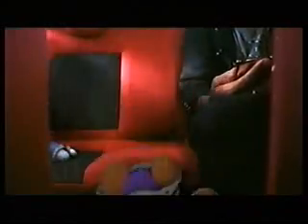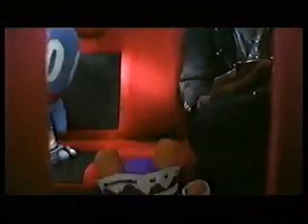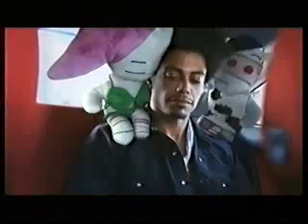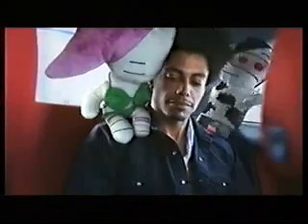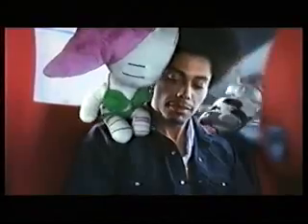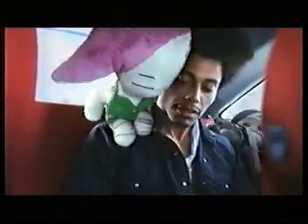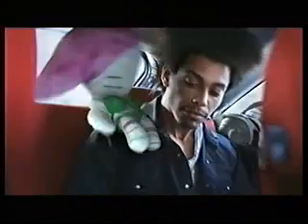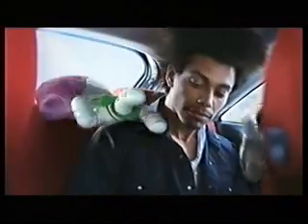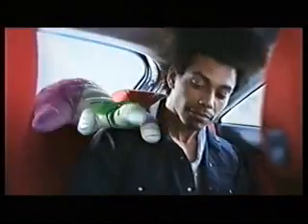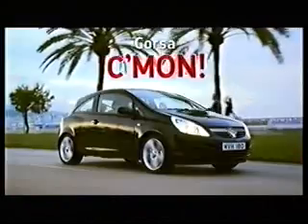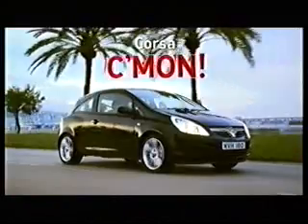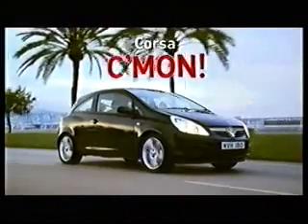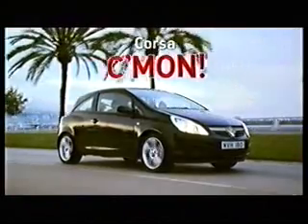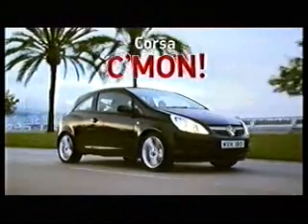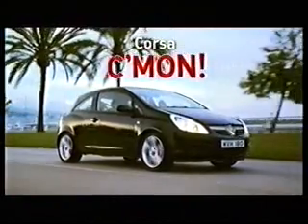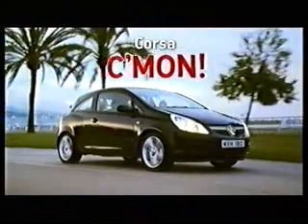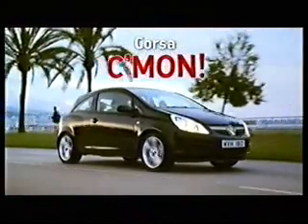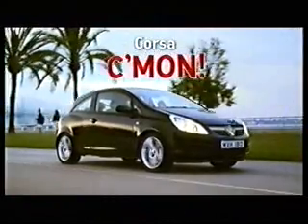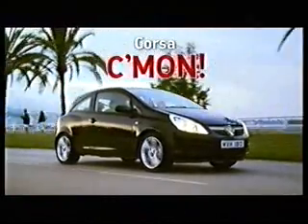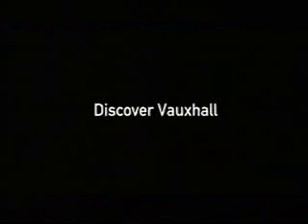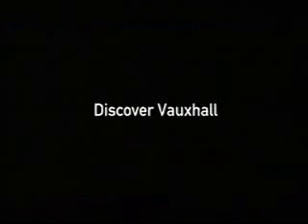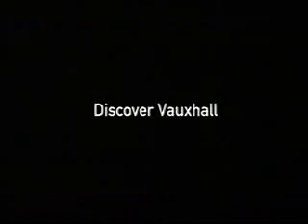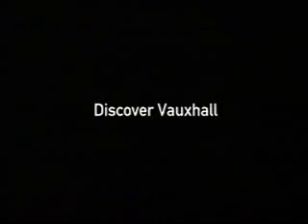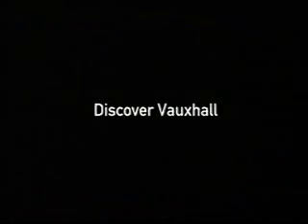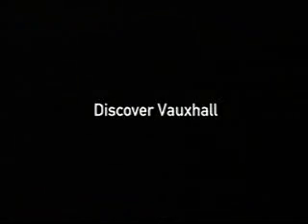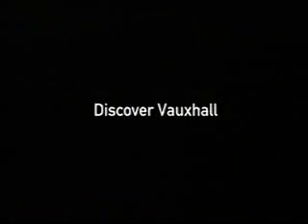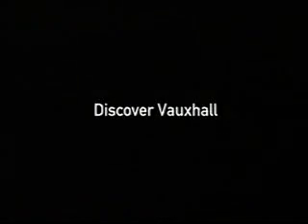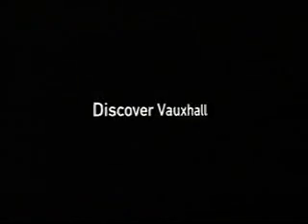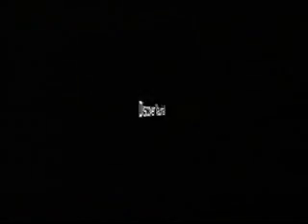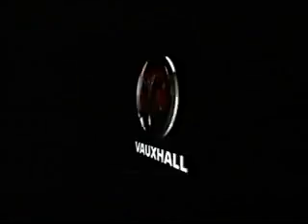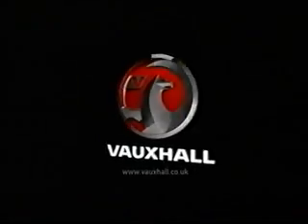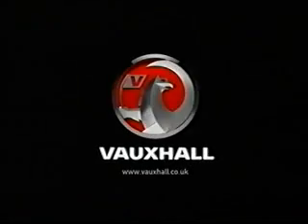Corsa with MP3 Connection. Discover Vauxhall.